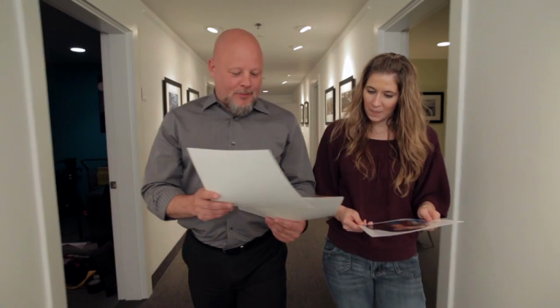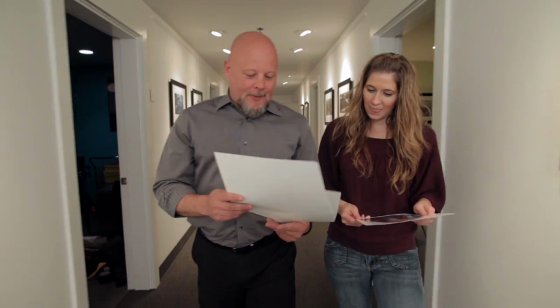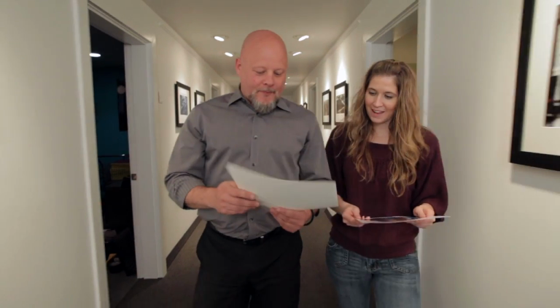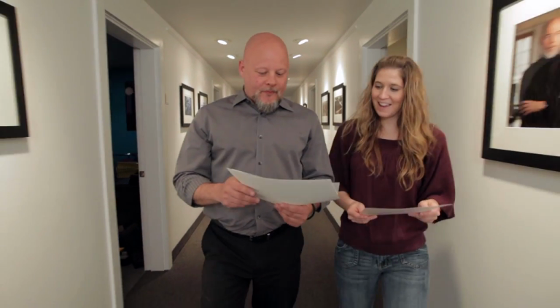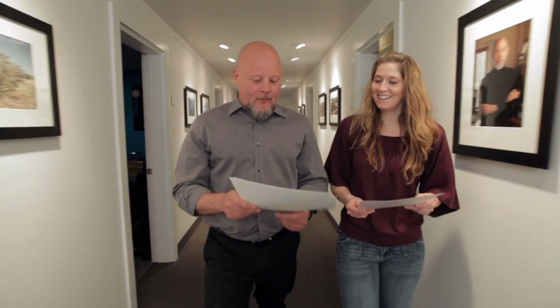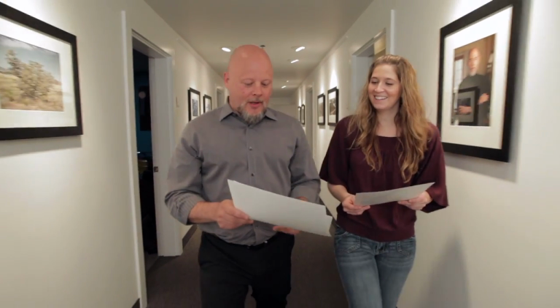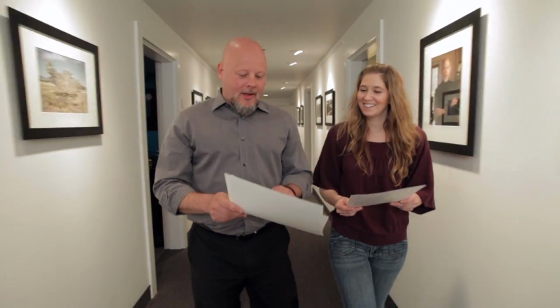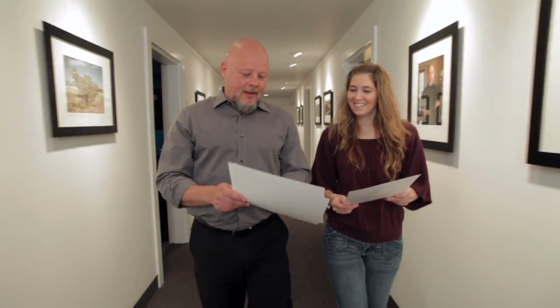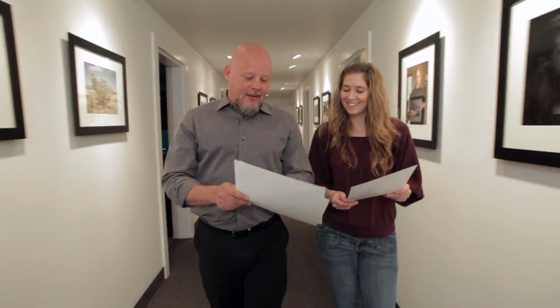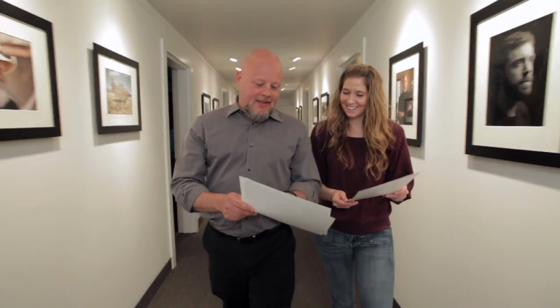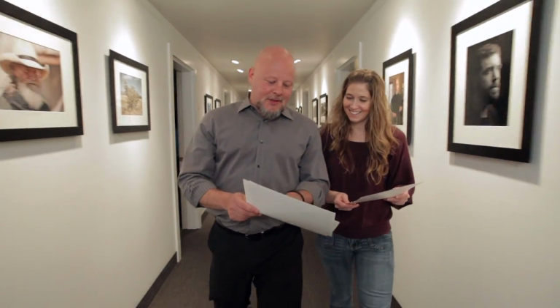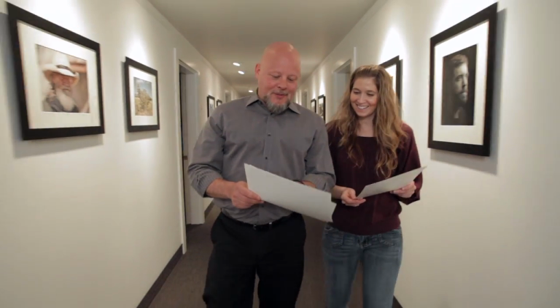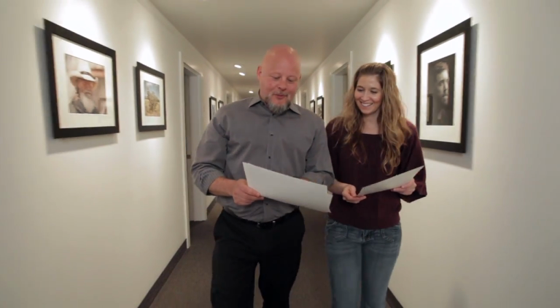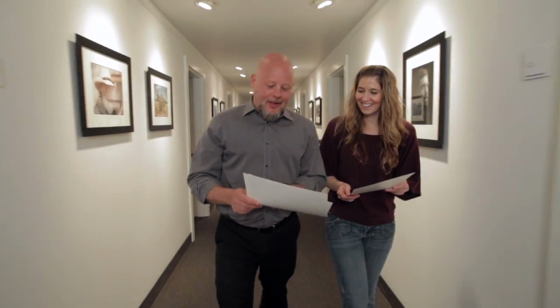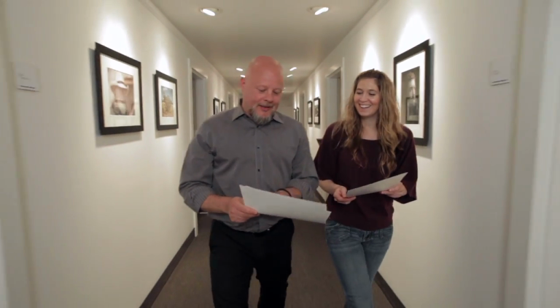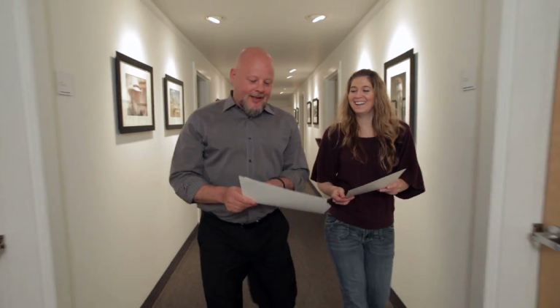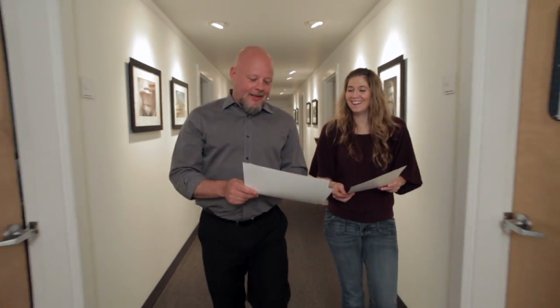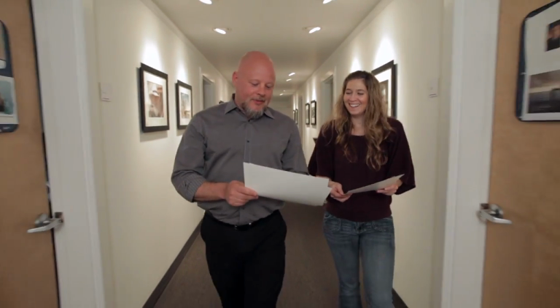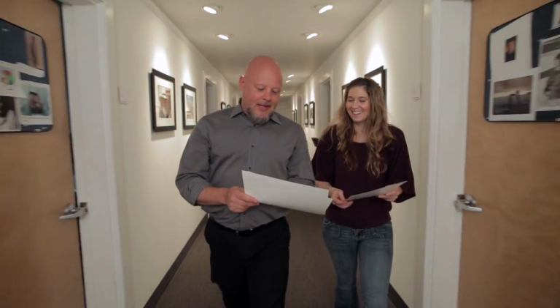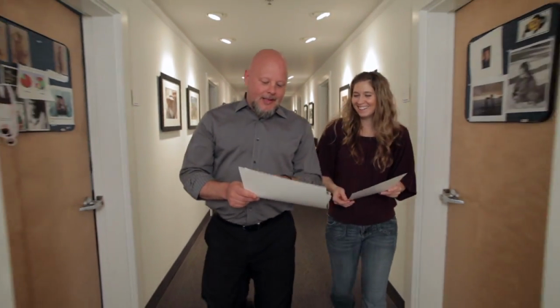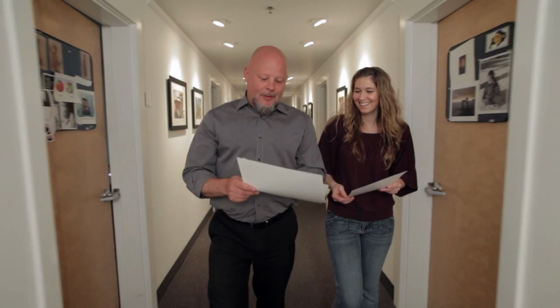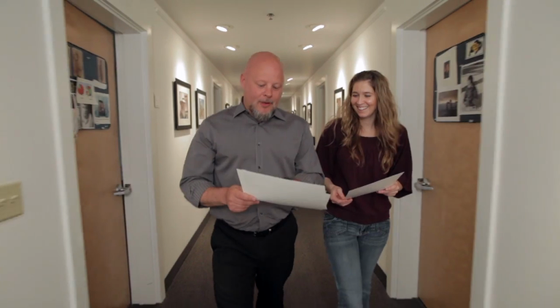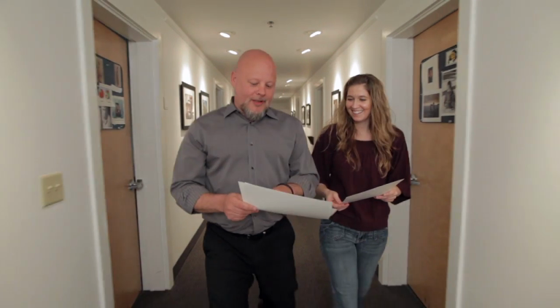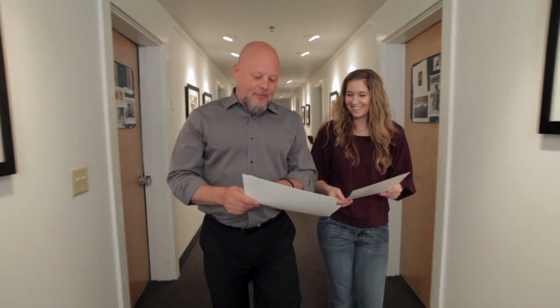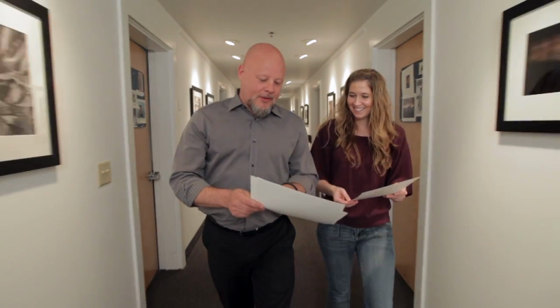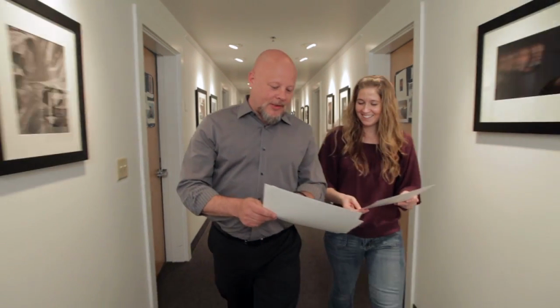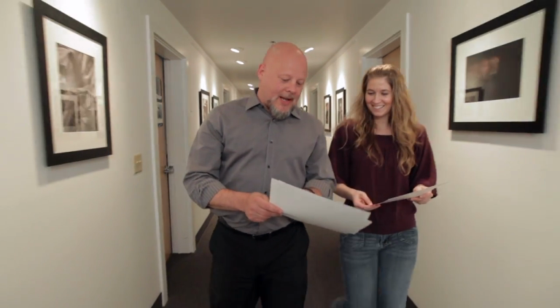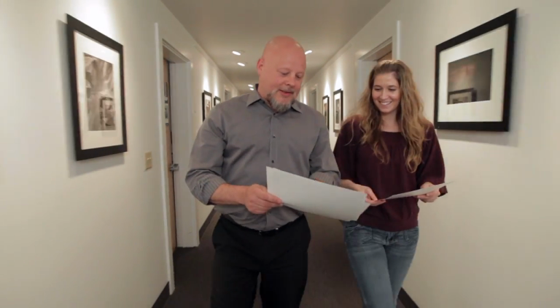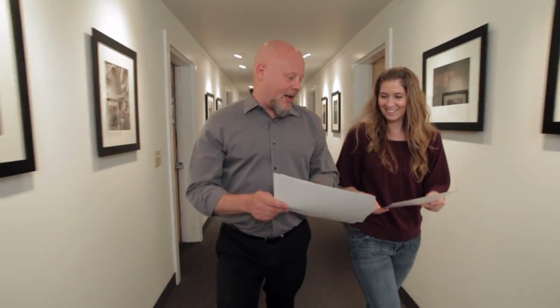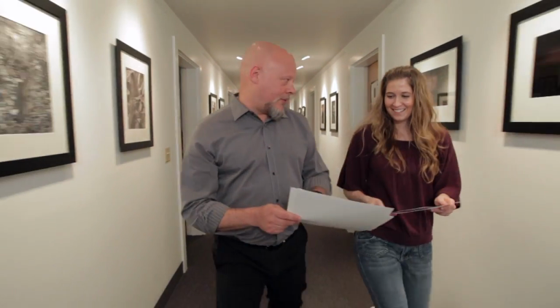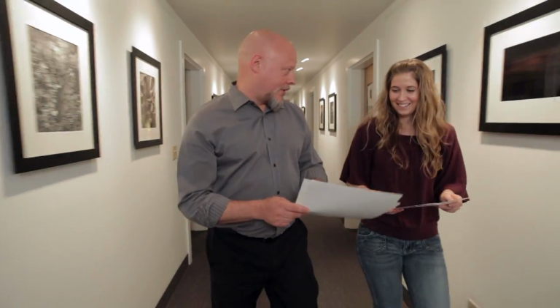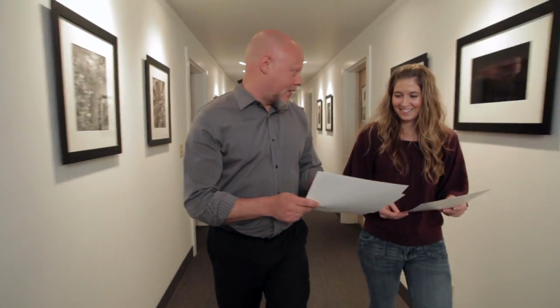Hallmark's year-end portfolio assignment: serious, important, and fun.